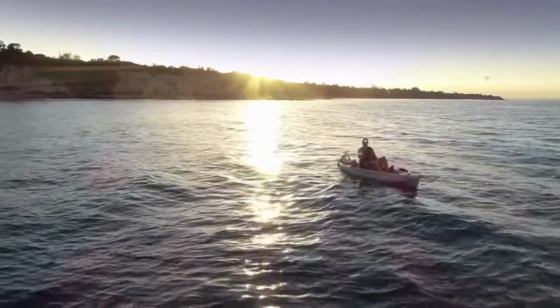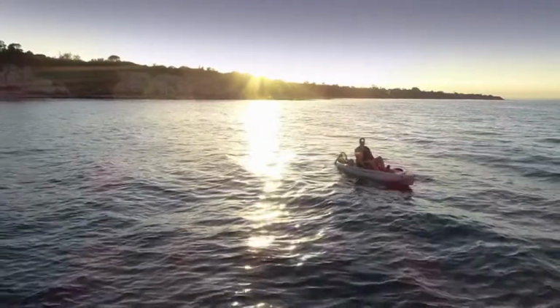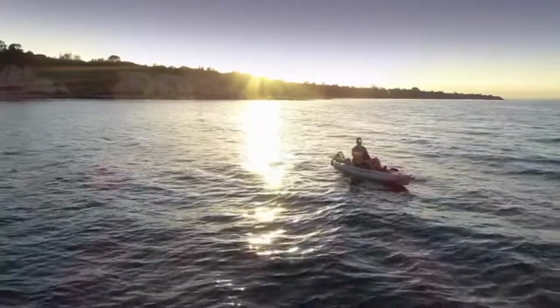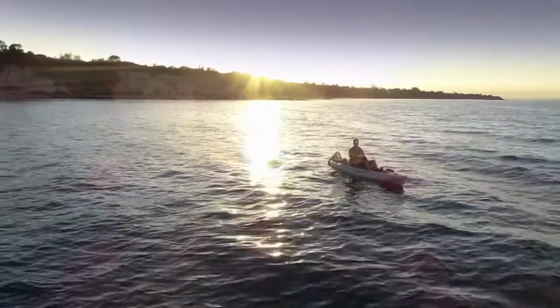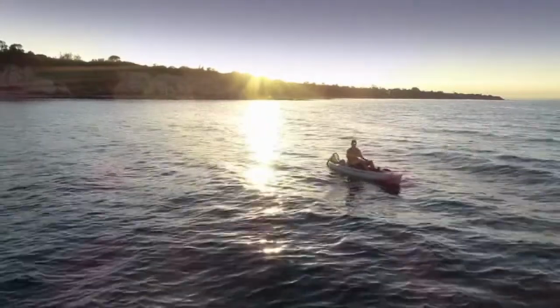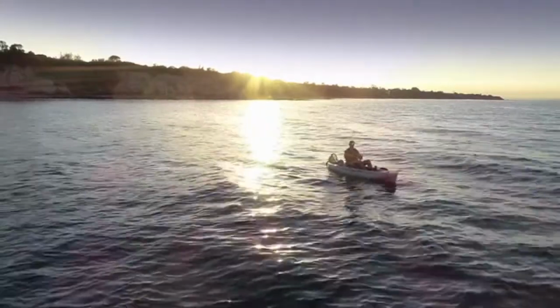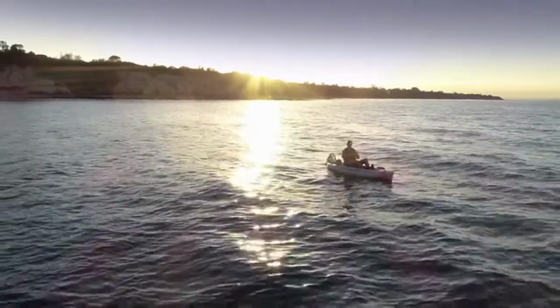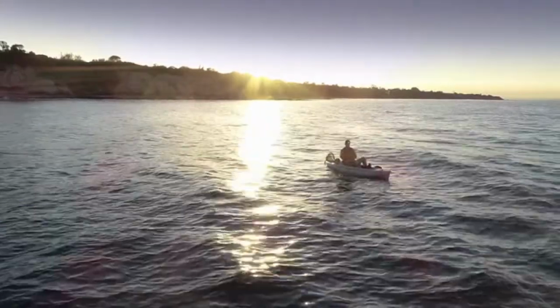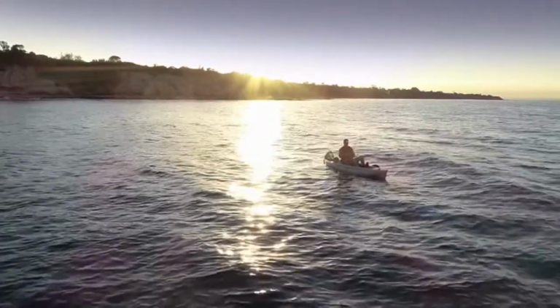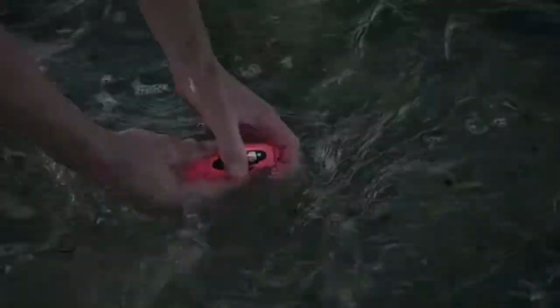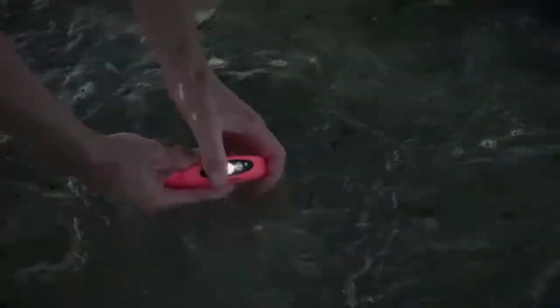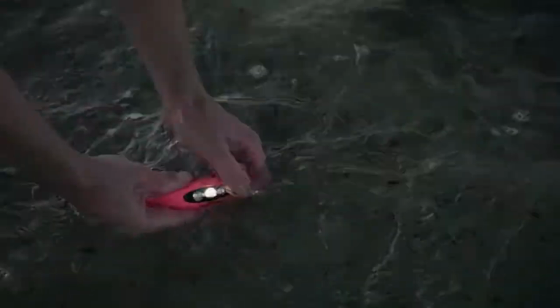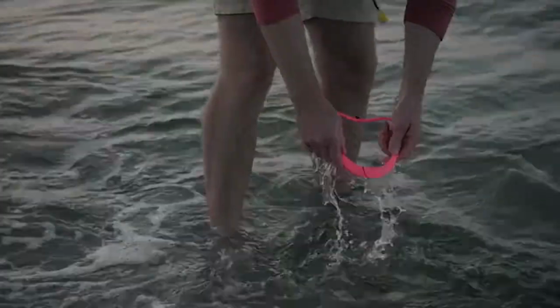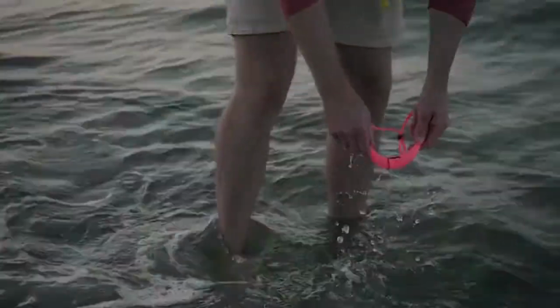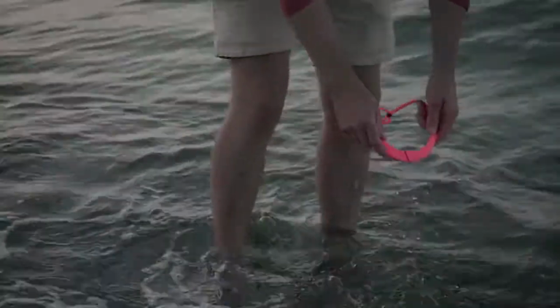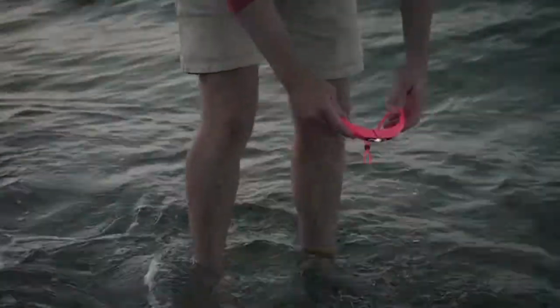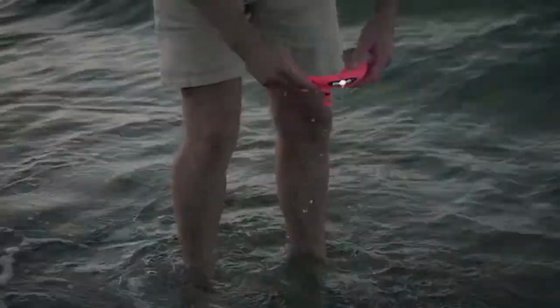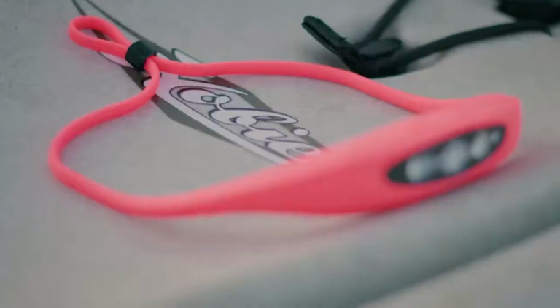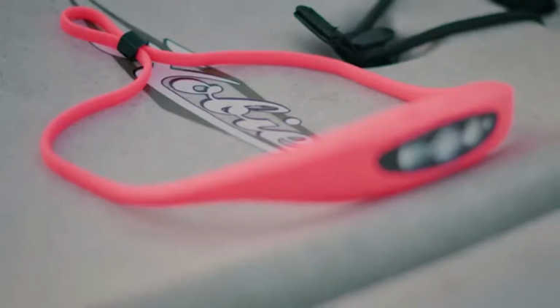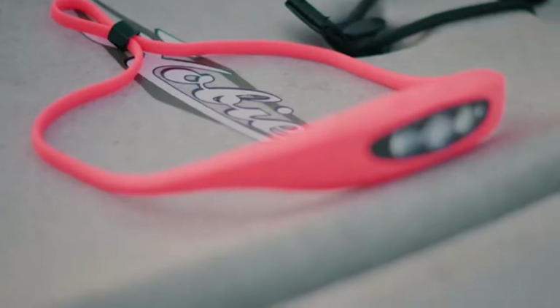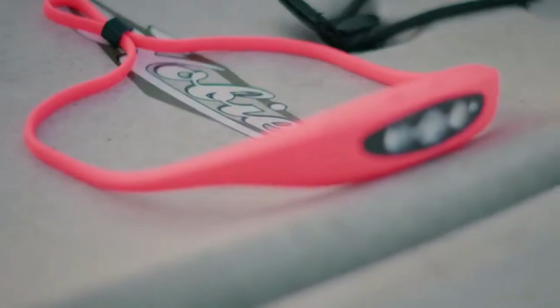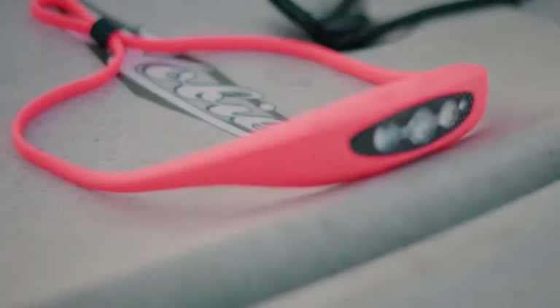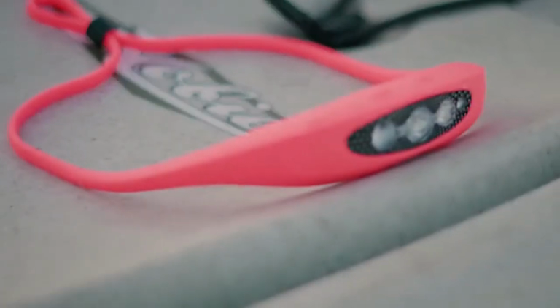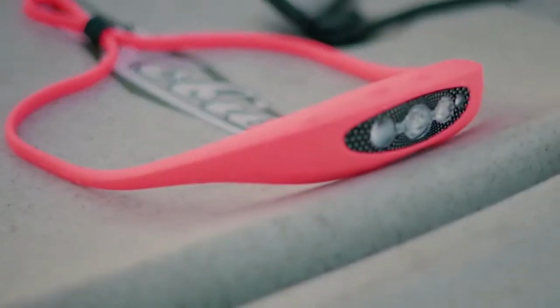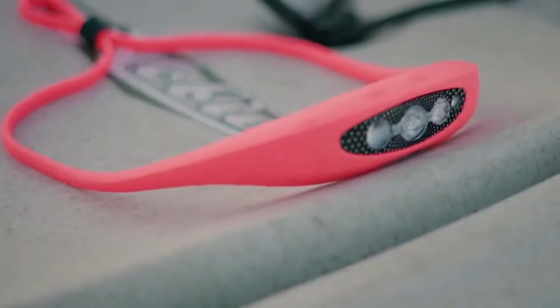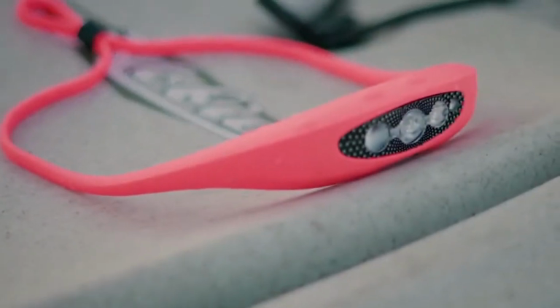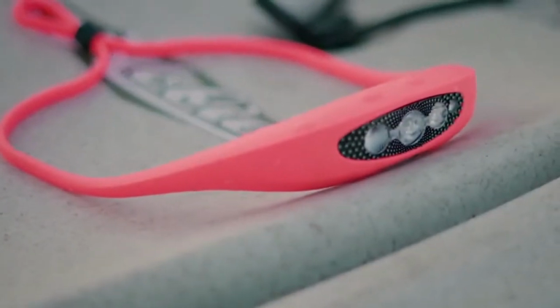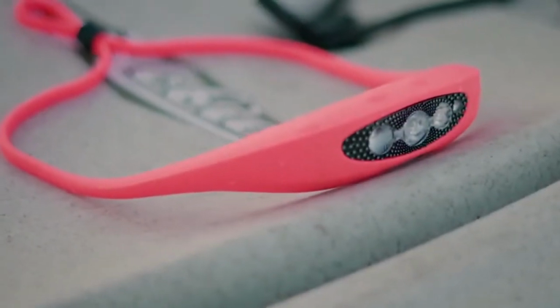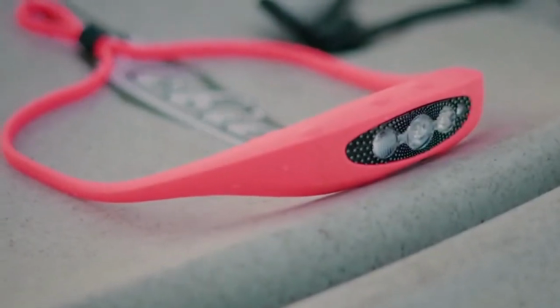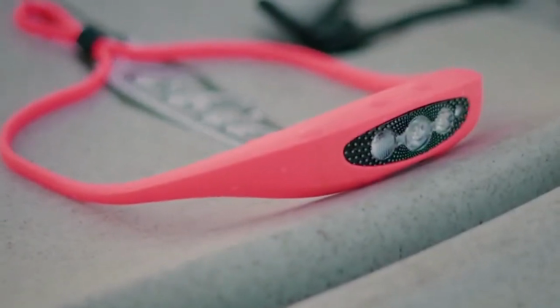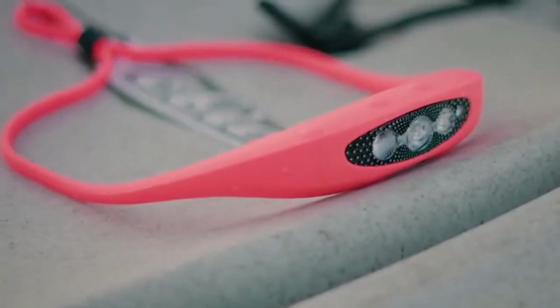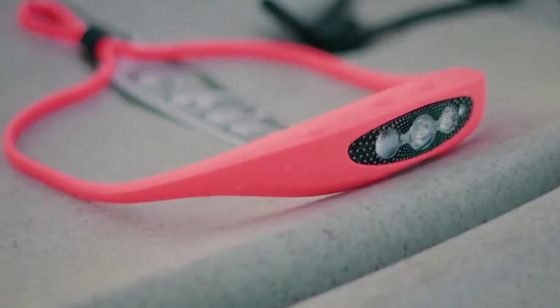Designed for adventure, the Bilby is waterproof and lightweight. At 90 grams, you will forget you are wearing it at all.